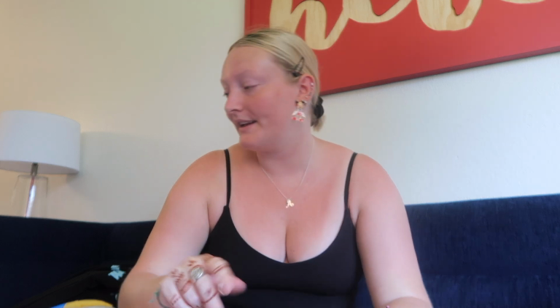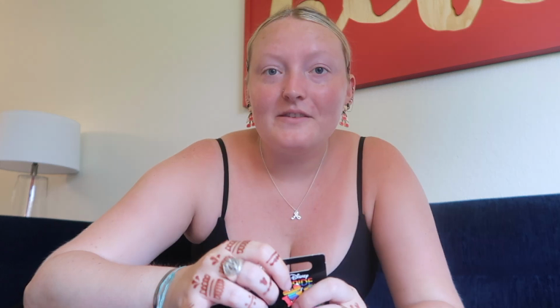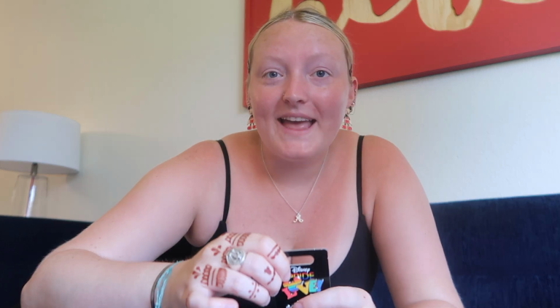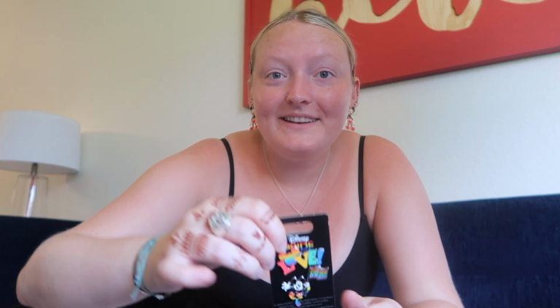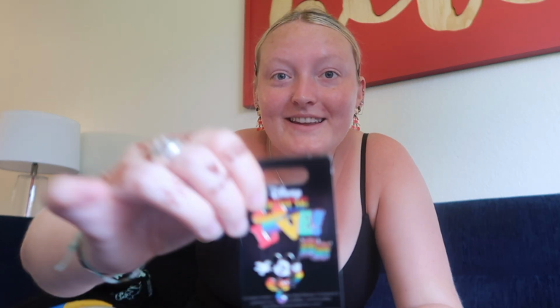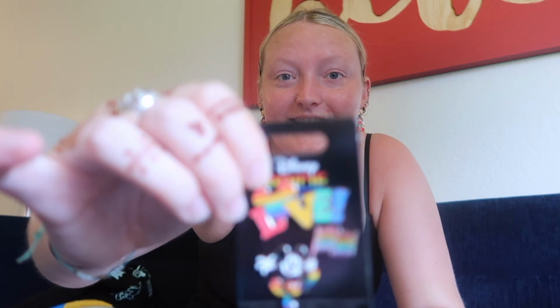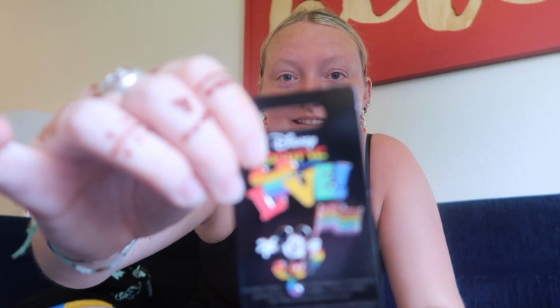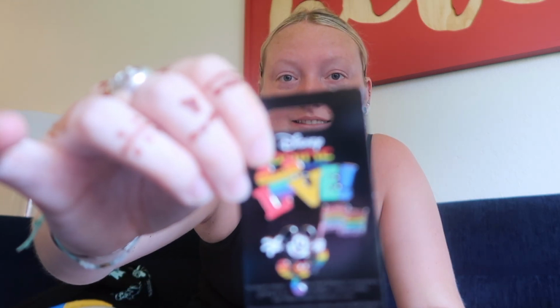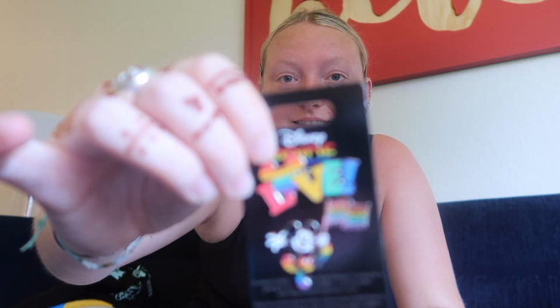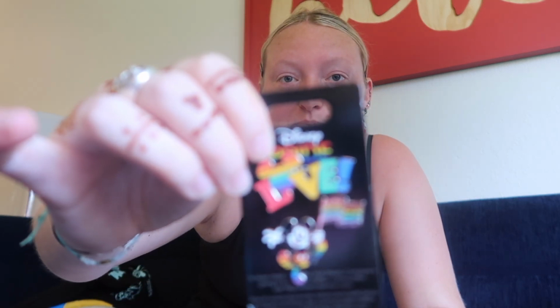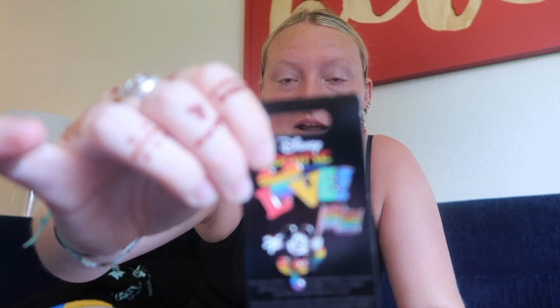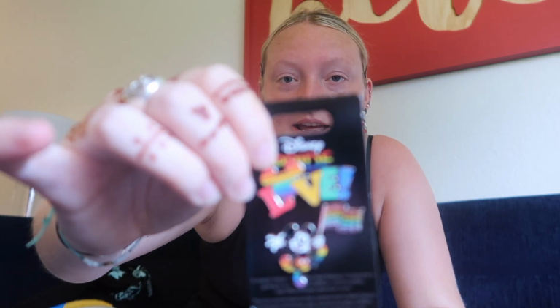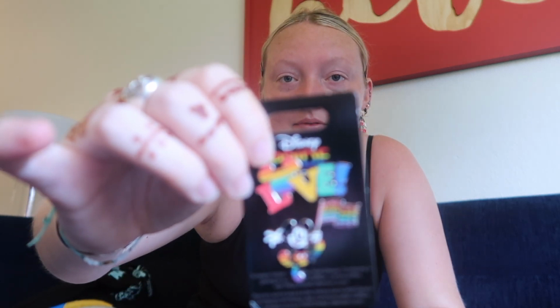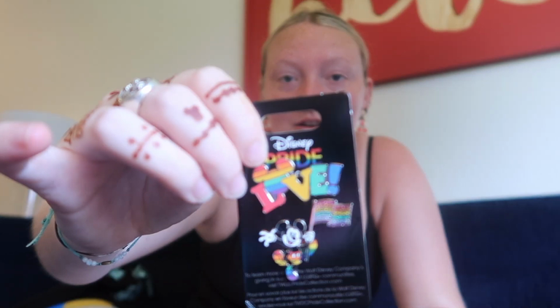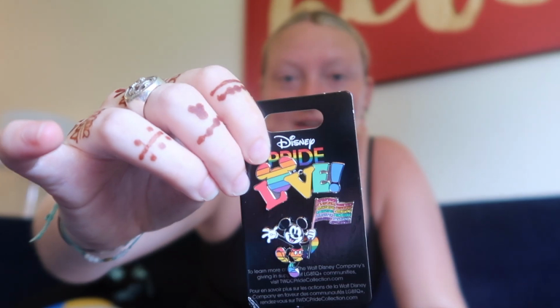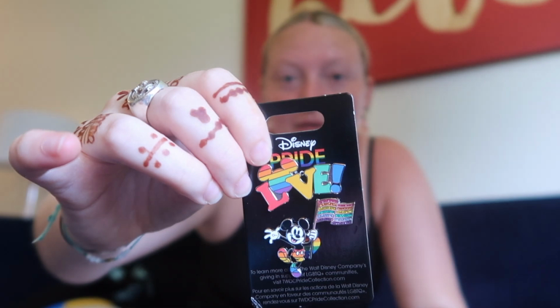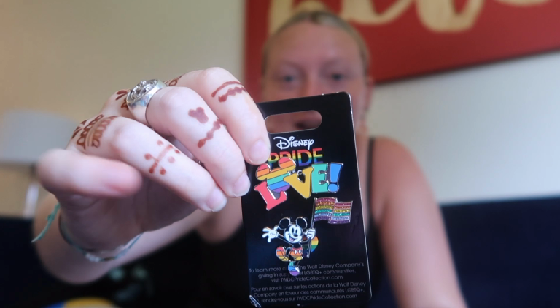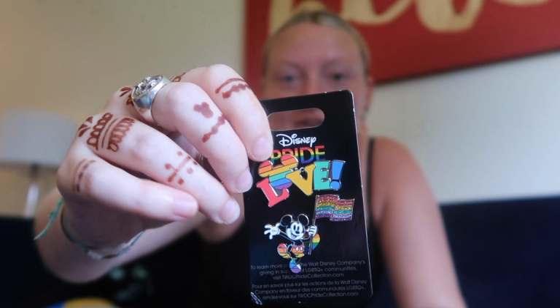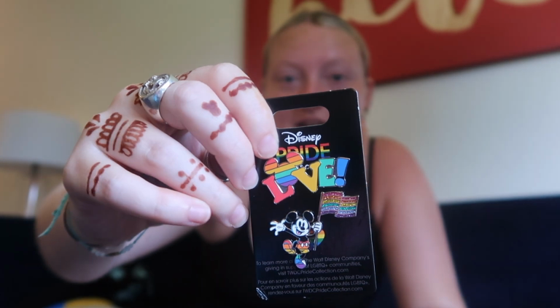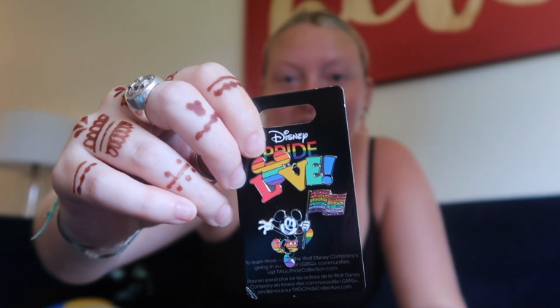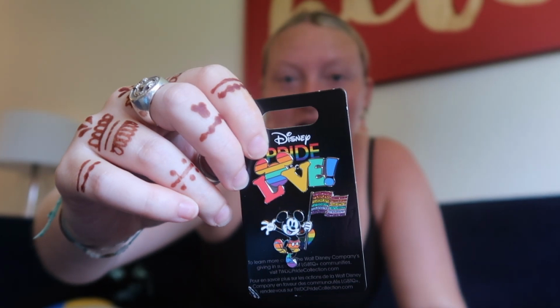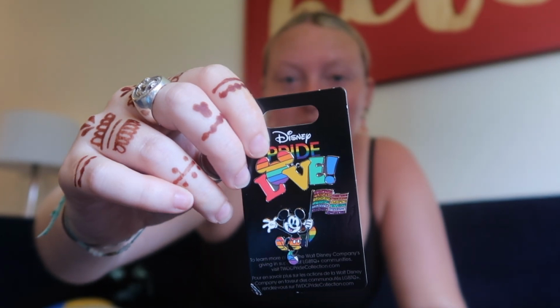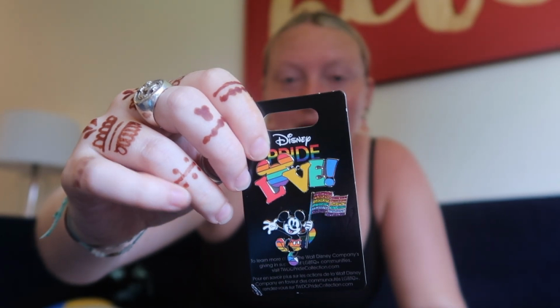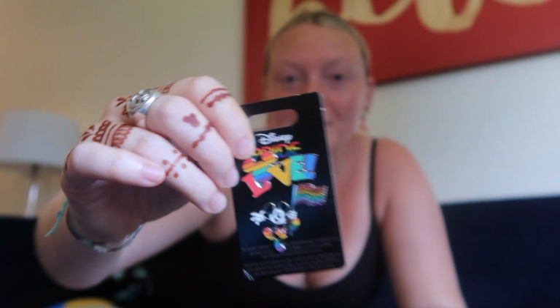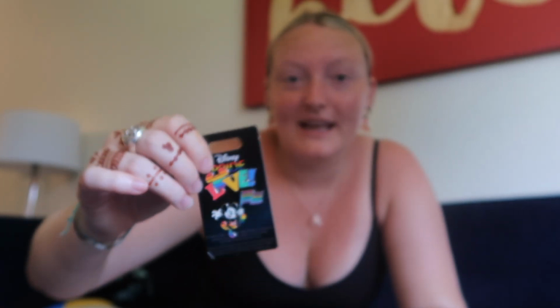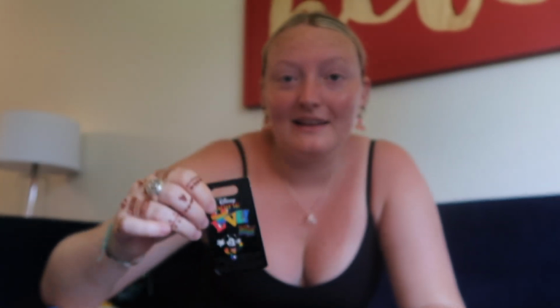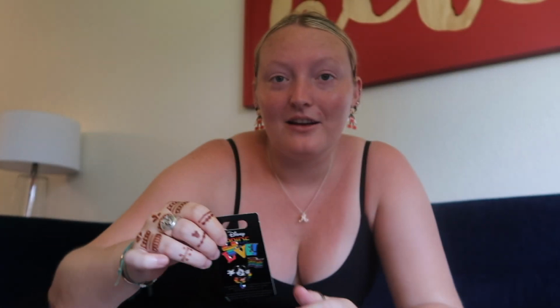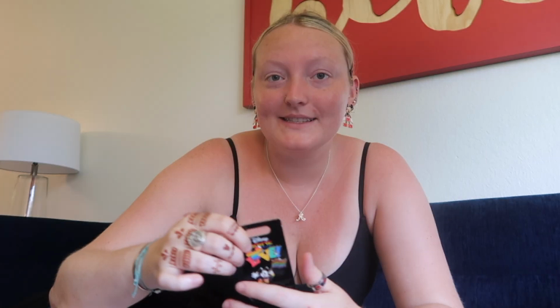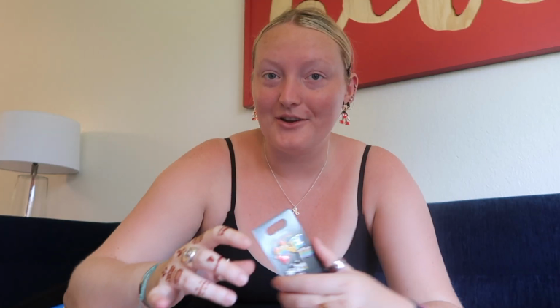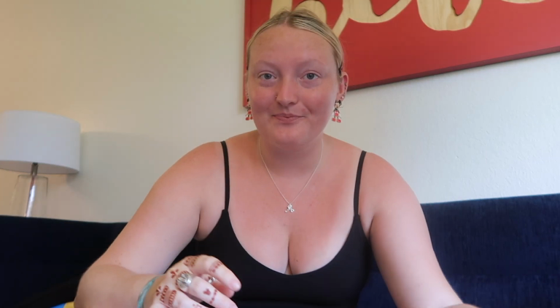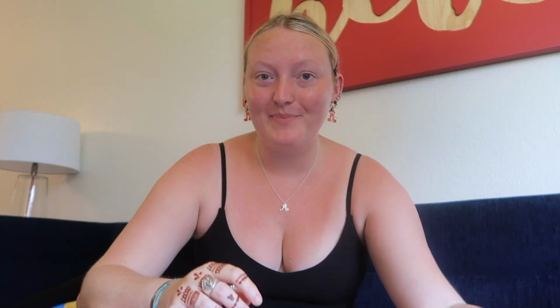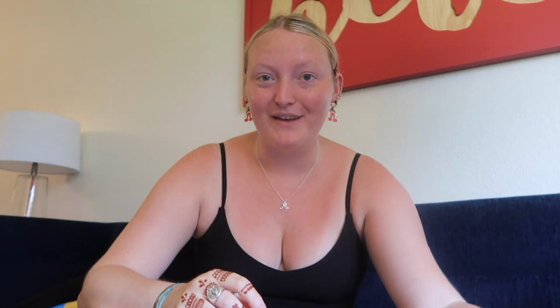Another pin — this pride pin. I got this for my friend, but it was on sale in the outlets, so perfect.